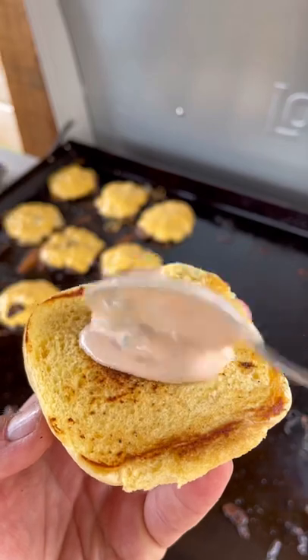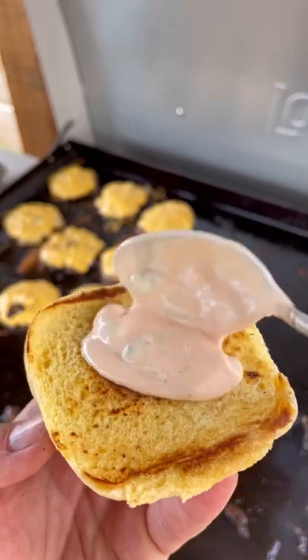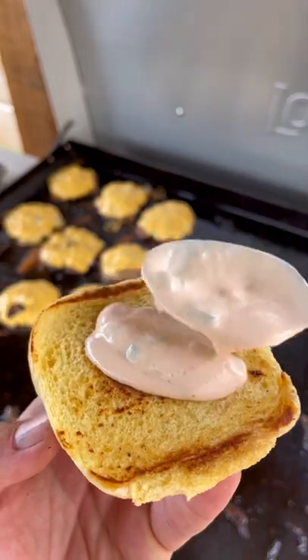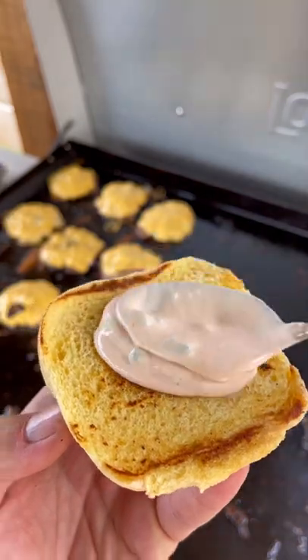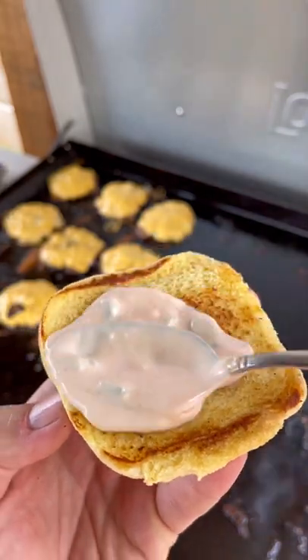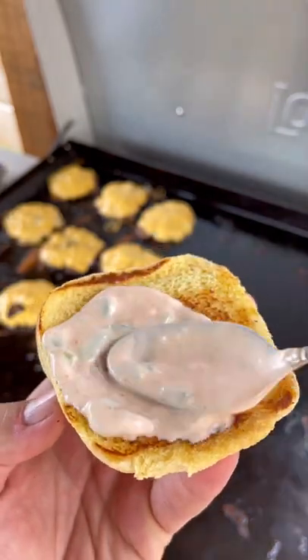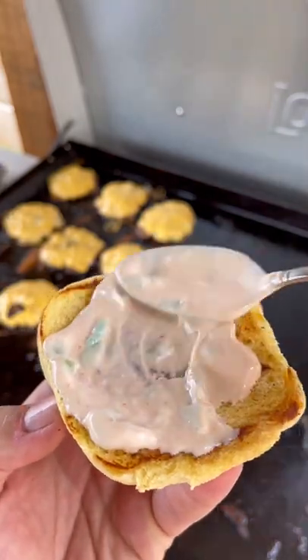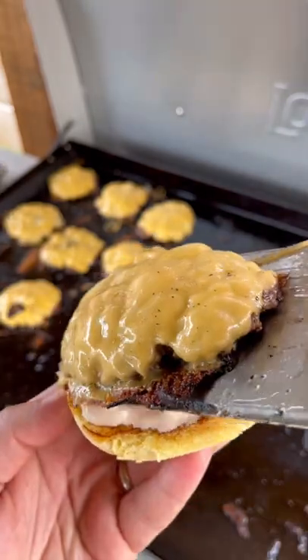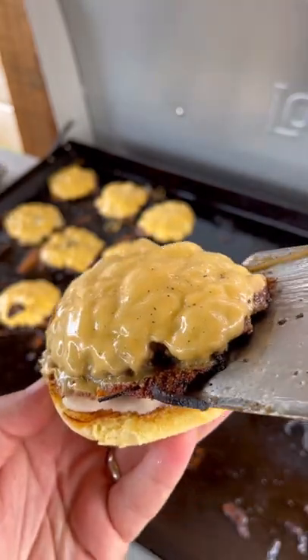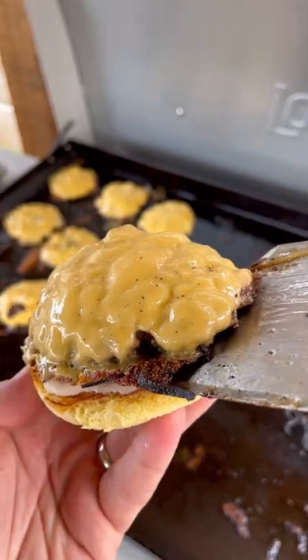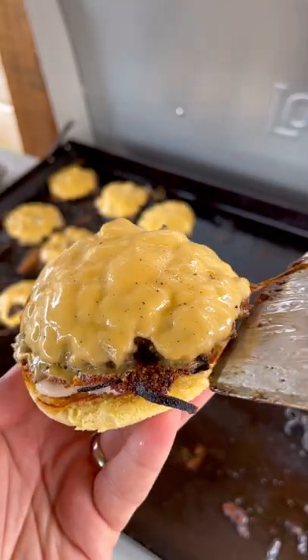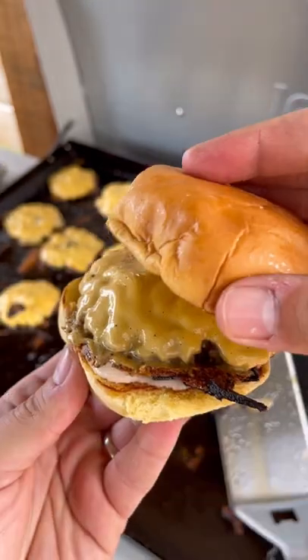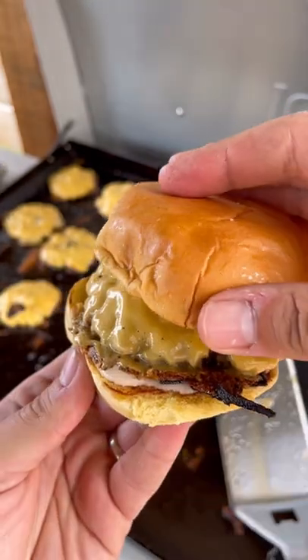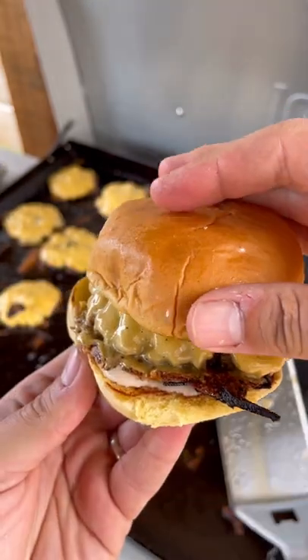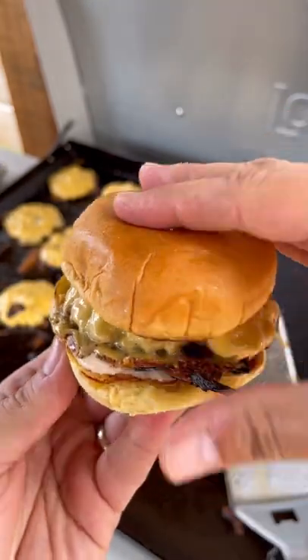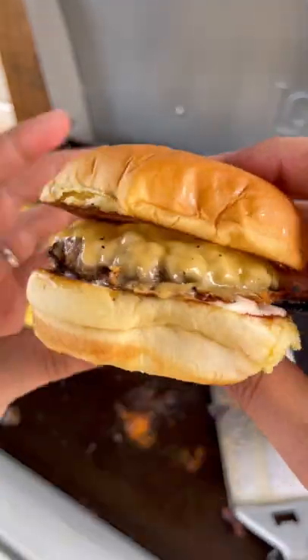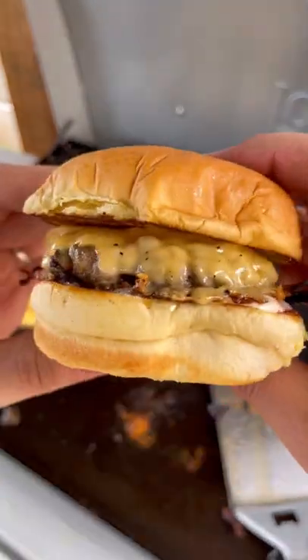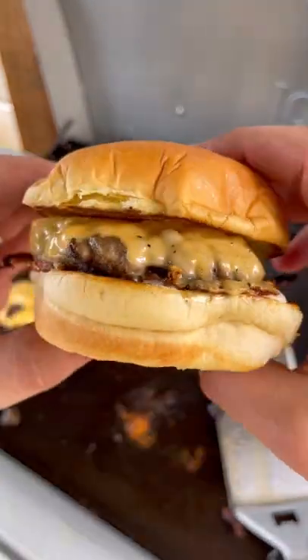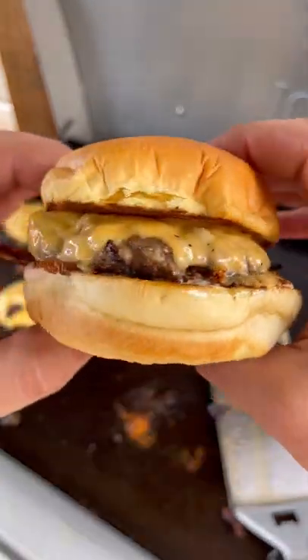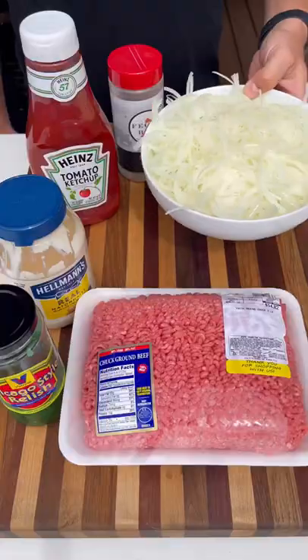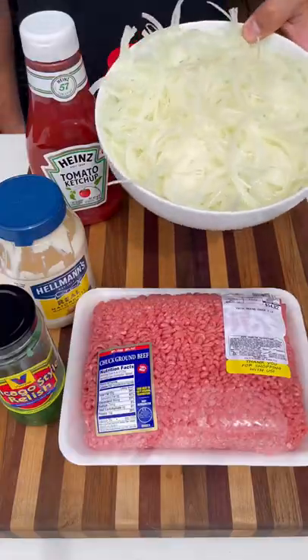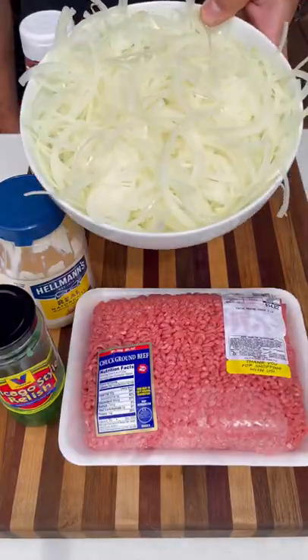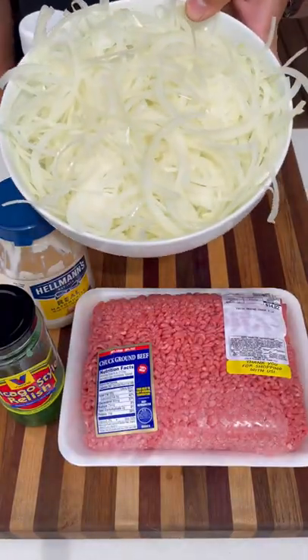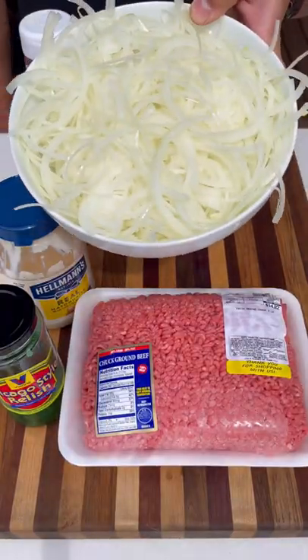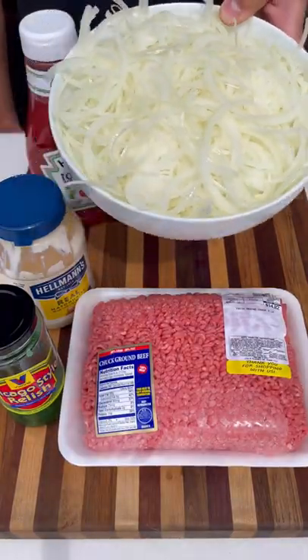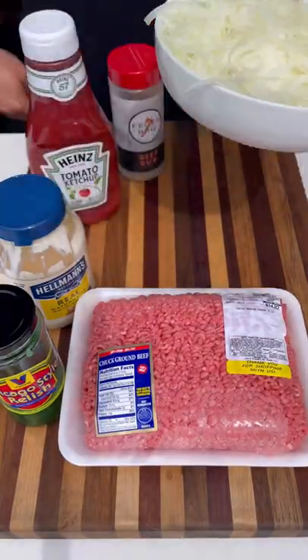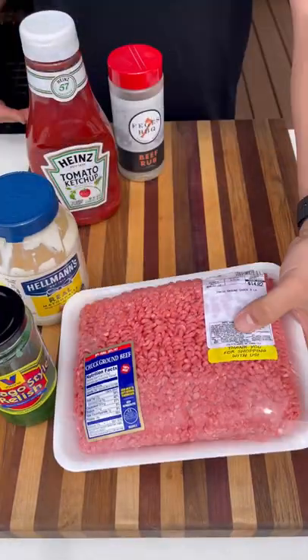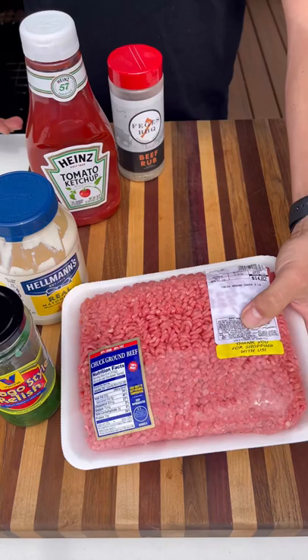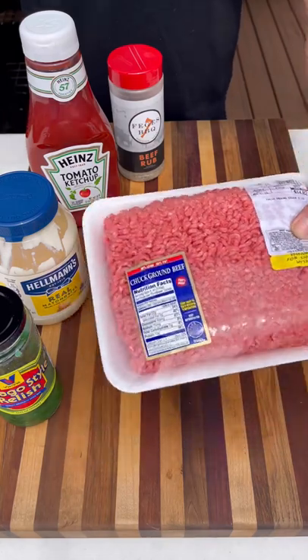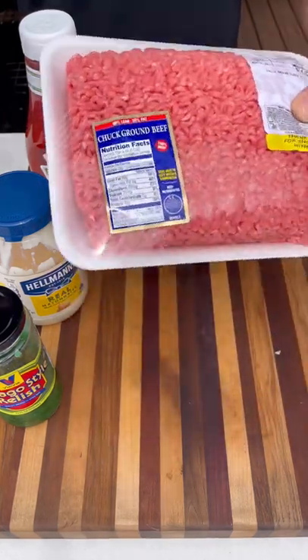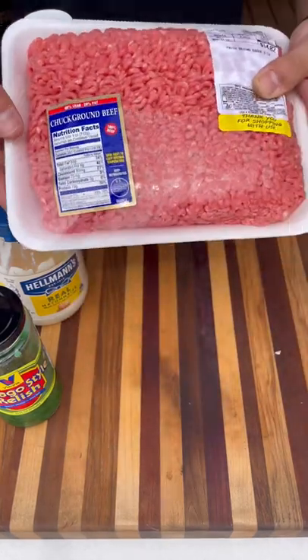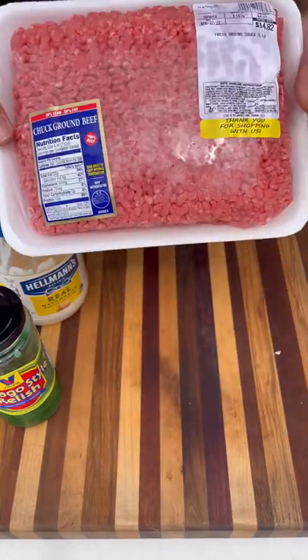Let's make some smash burgers on my new local griddle. For this recipe I'm using some thinly cut onions and 80-20 ground chuck.